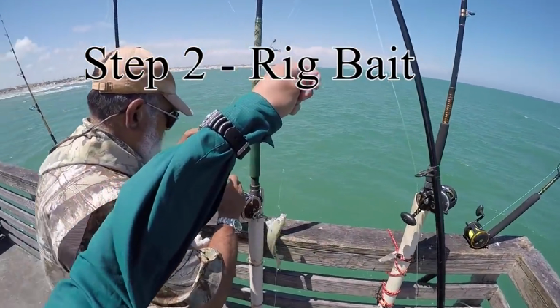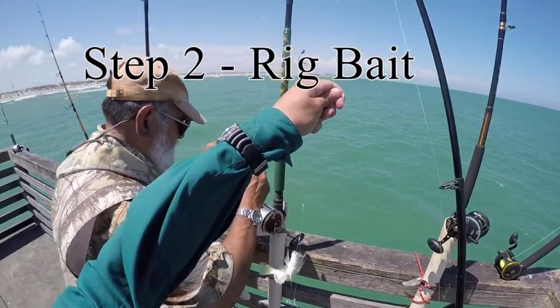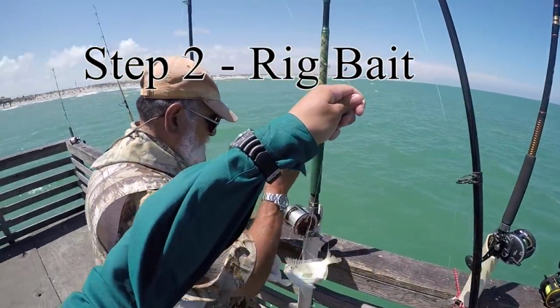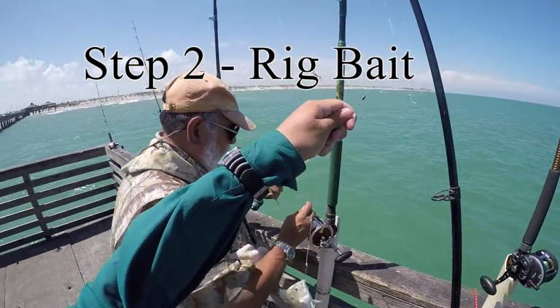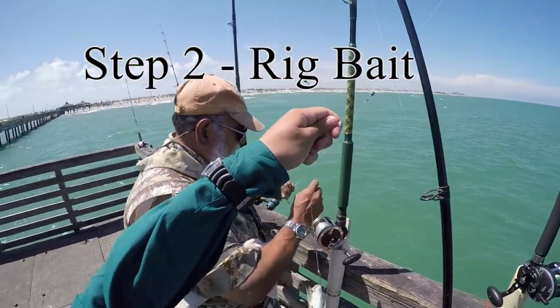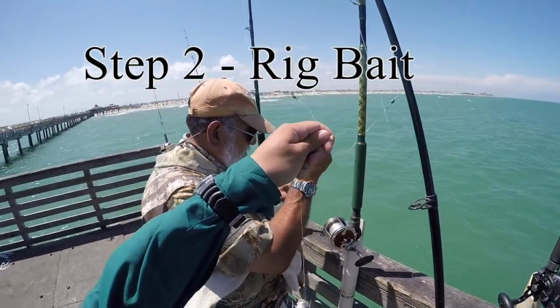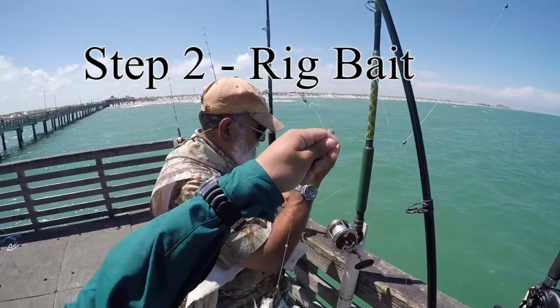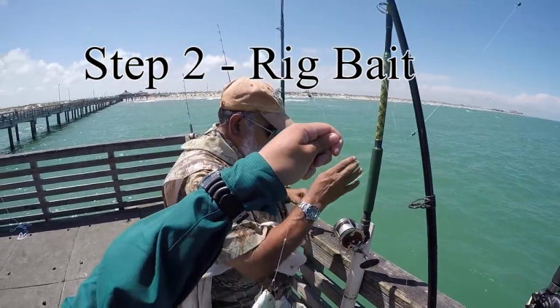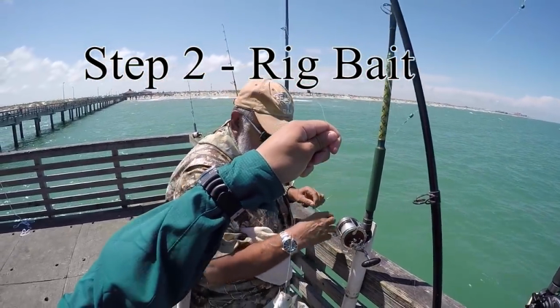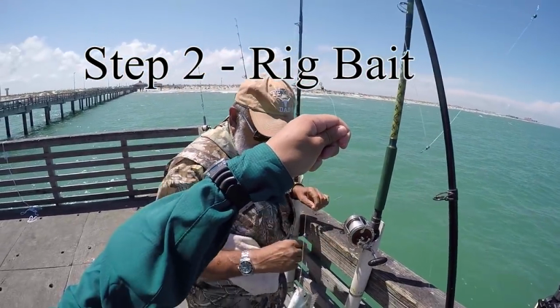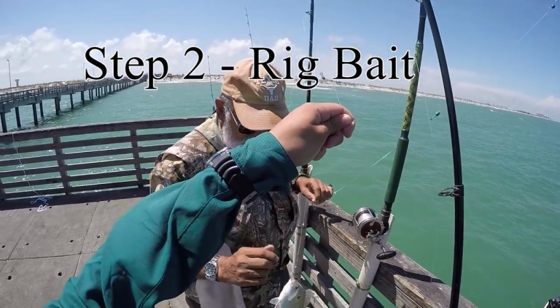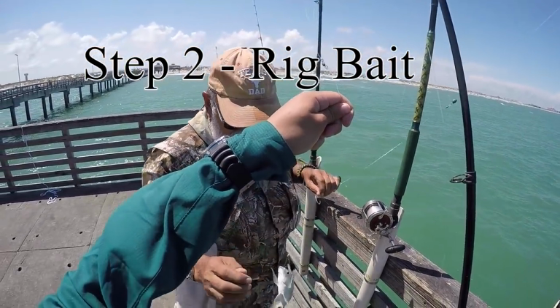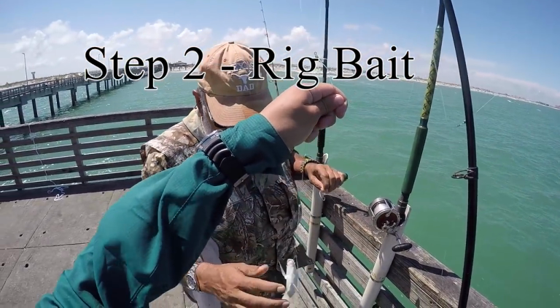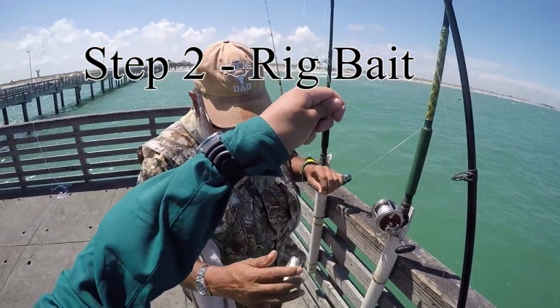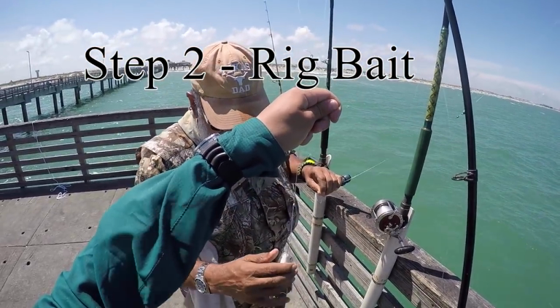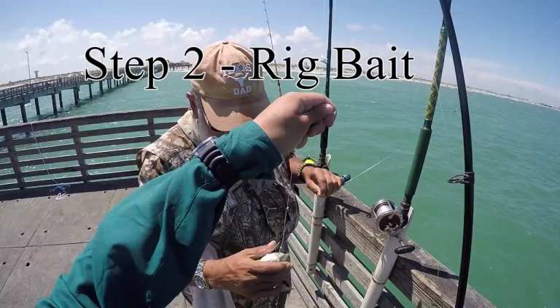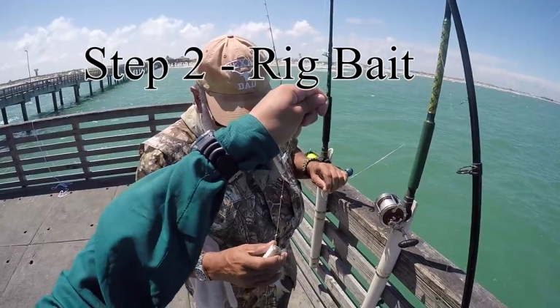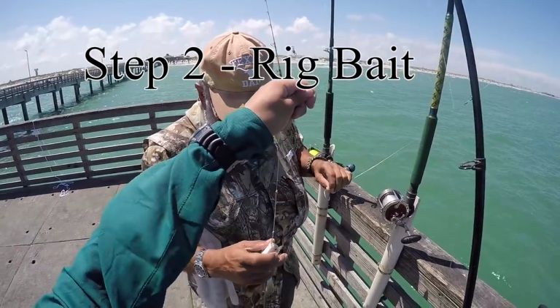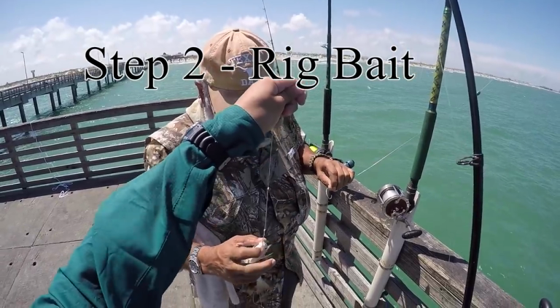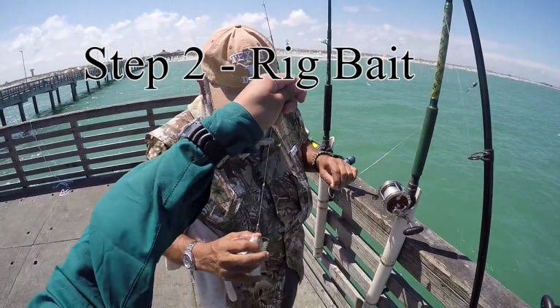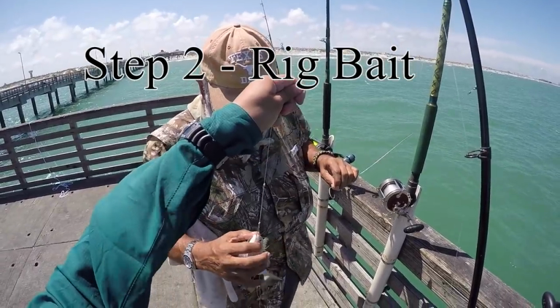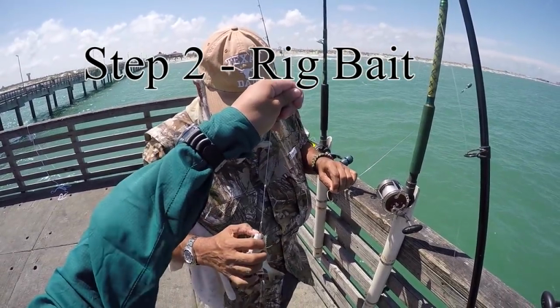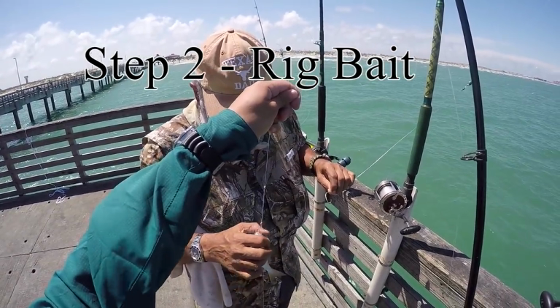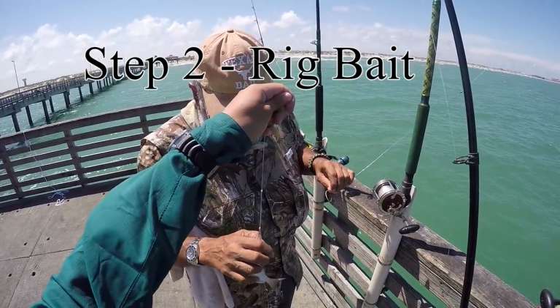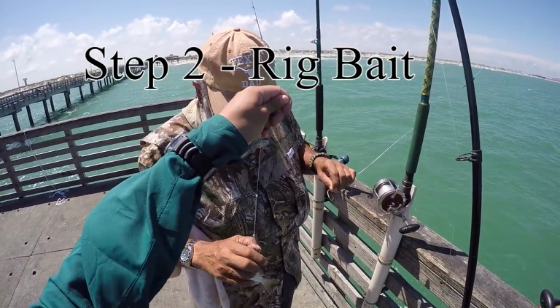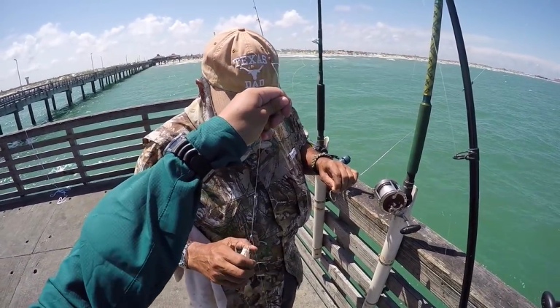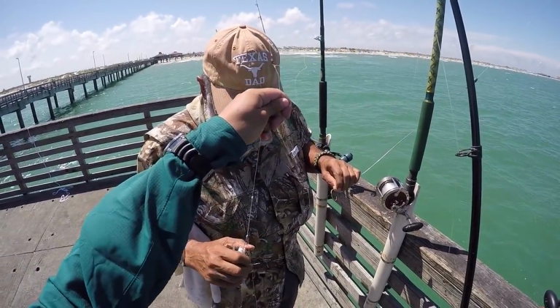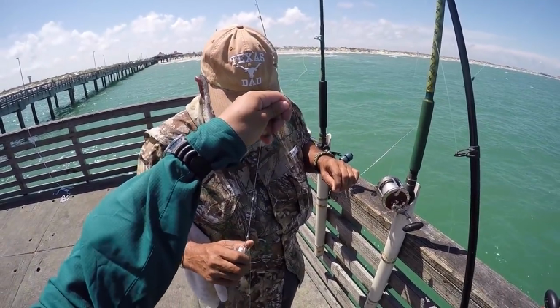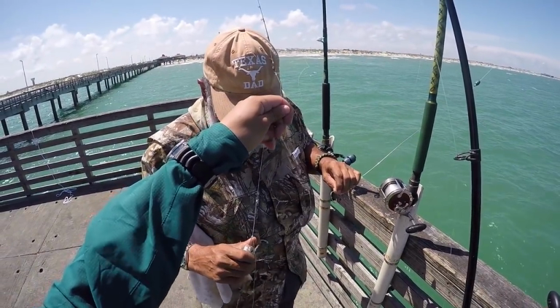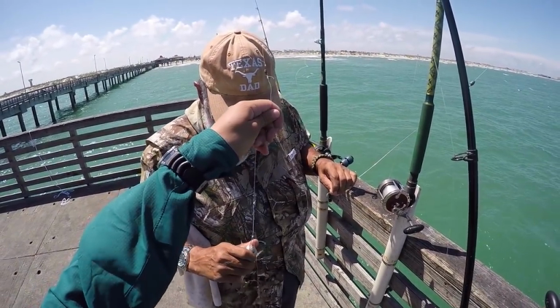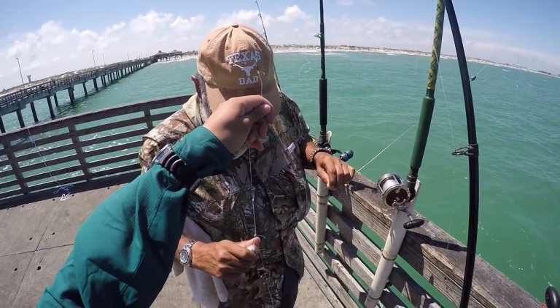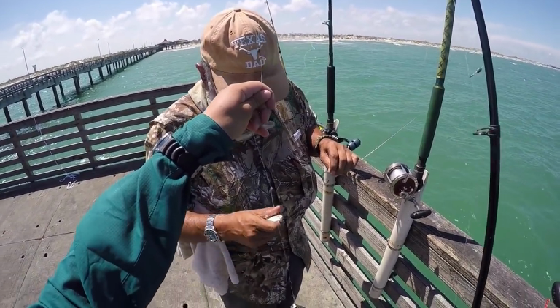Step 2: rig the bait. We like to rig the bait below the dorsal so that the bait swims upright.